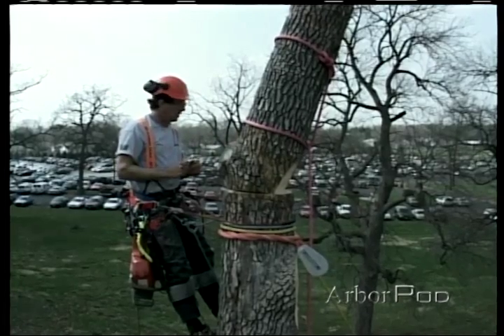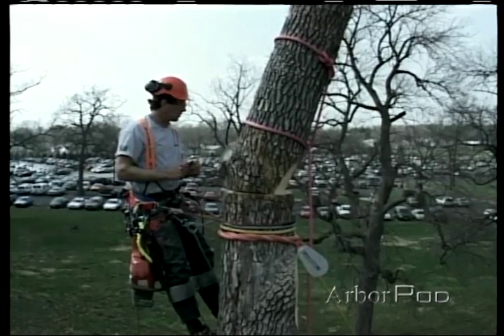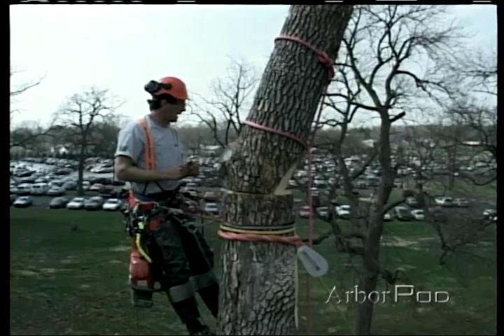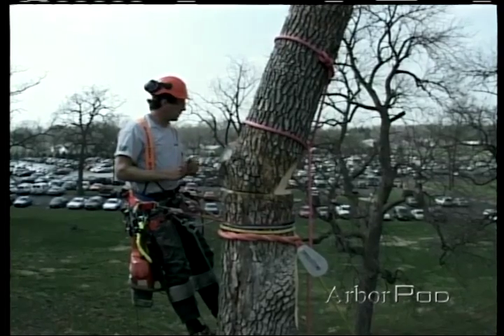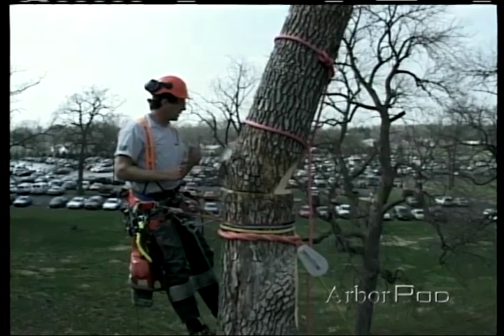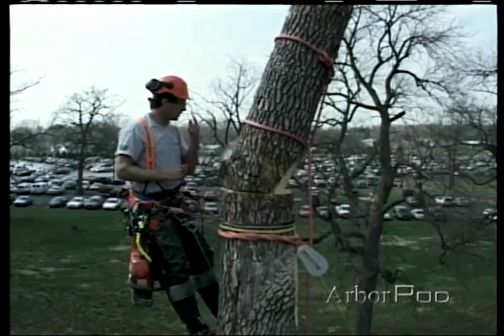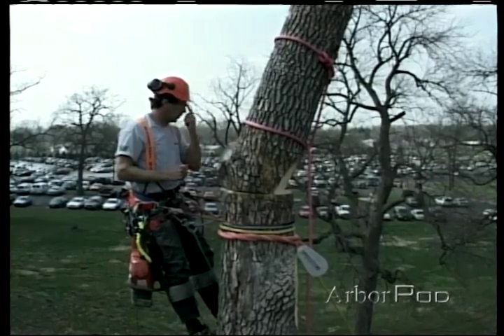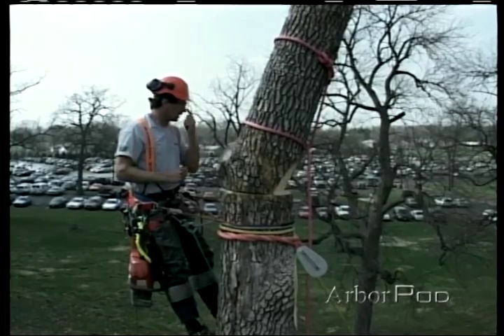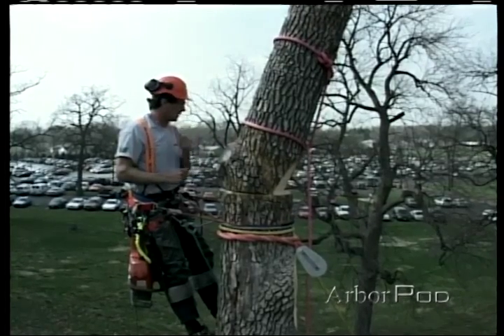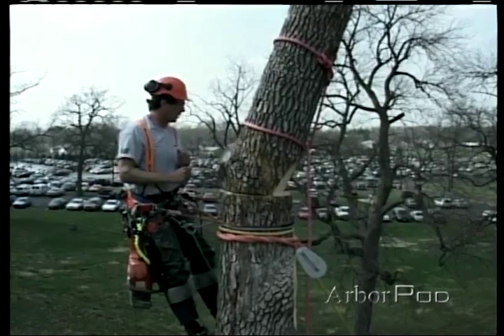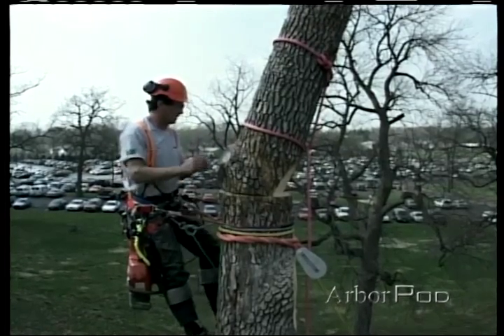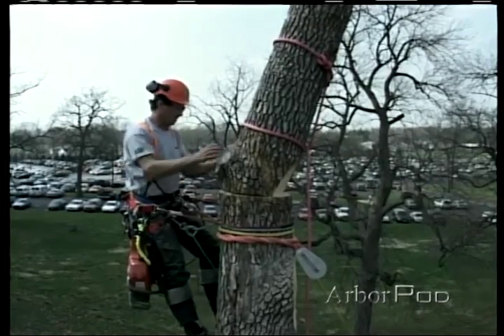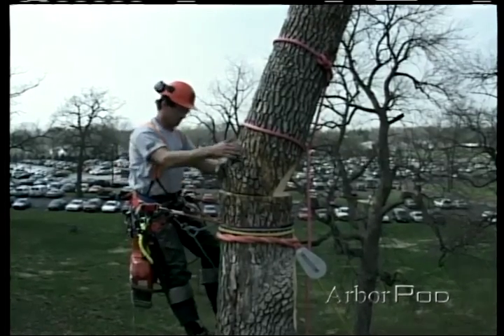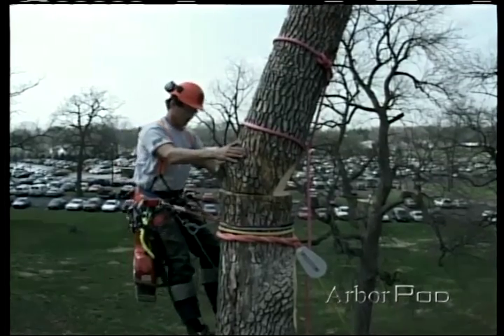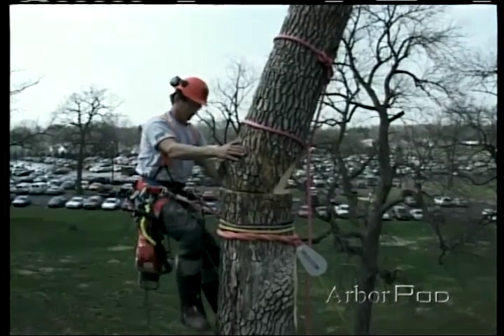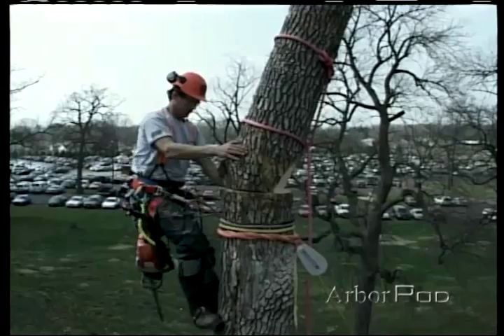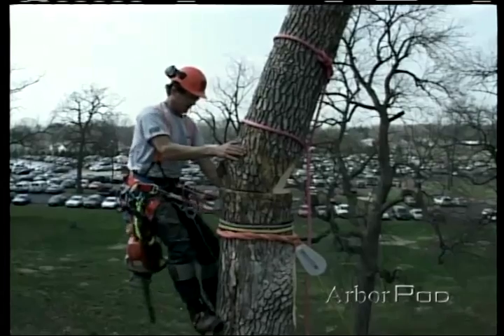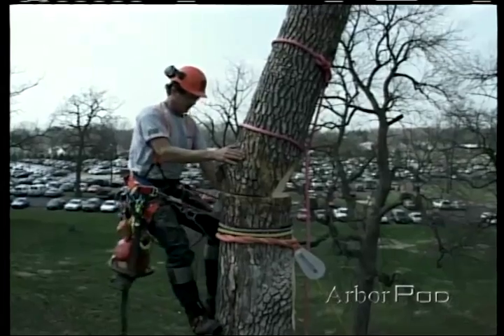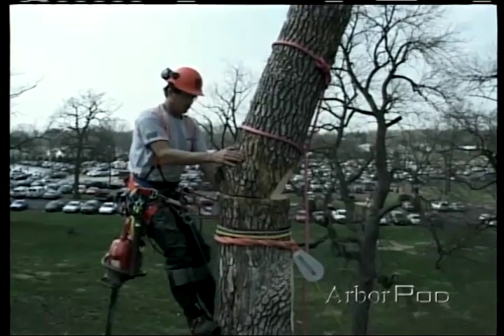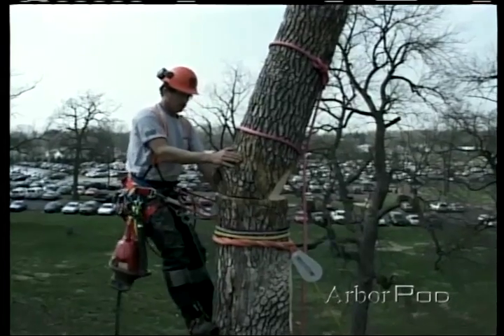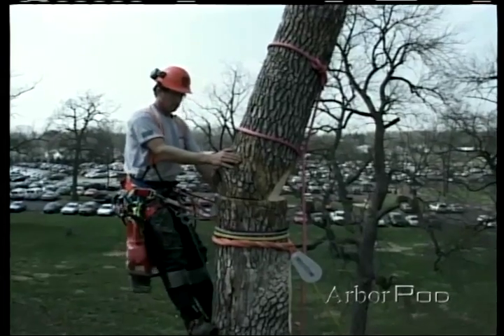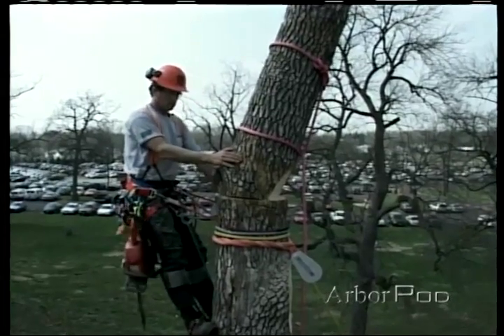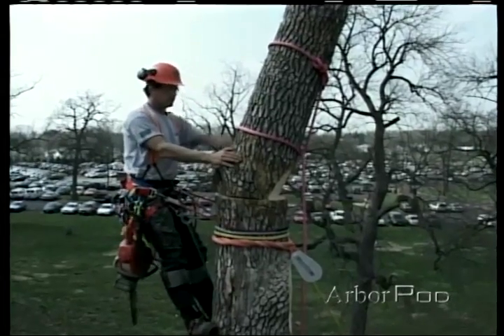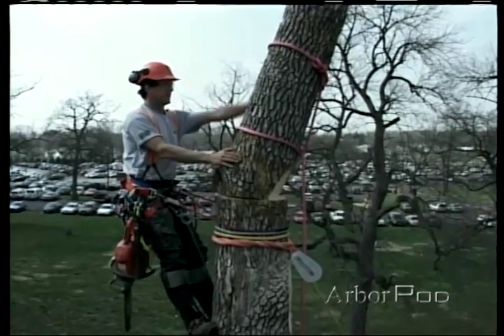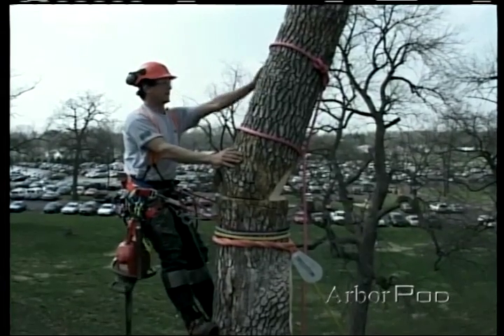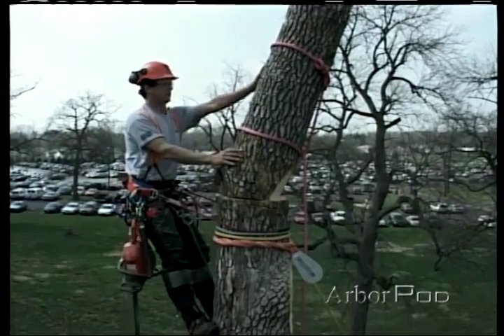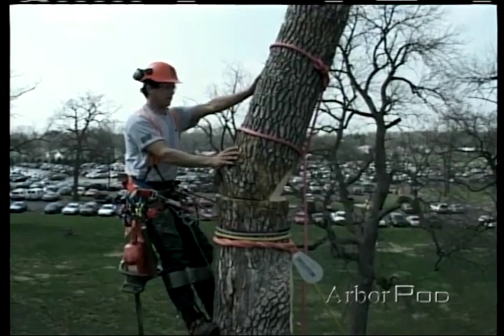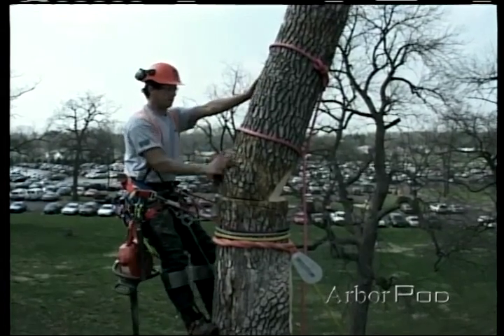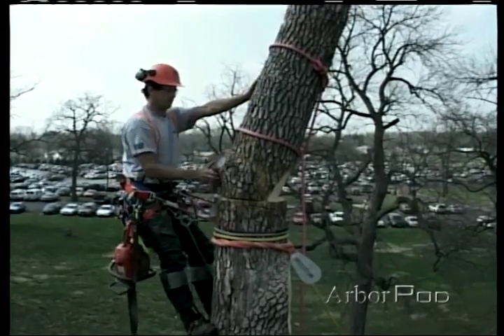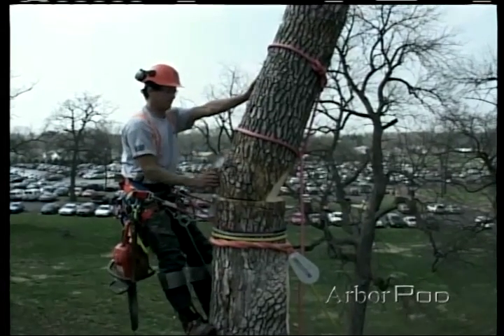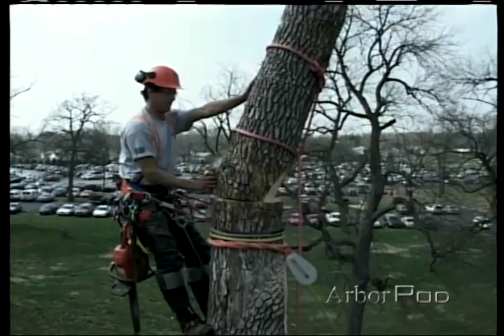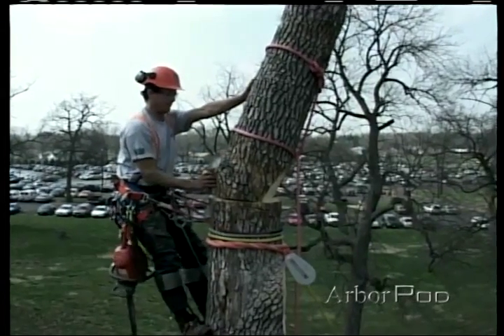Okay, all set on the lowering line, Norm? Okay. Stand clear. Okay.